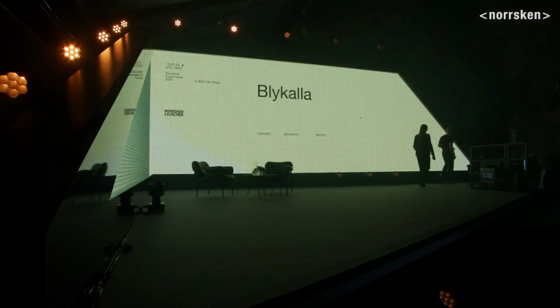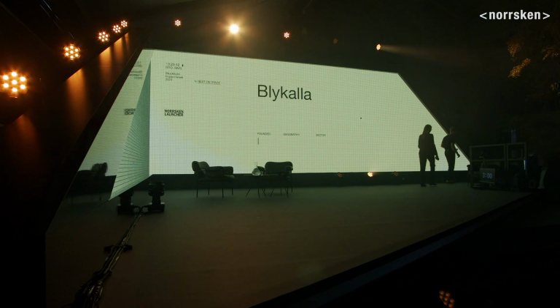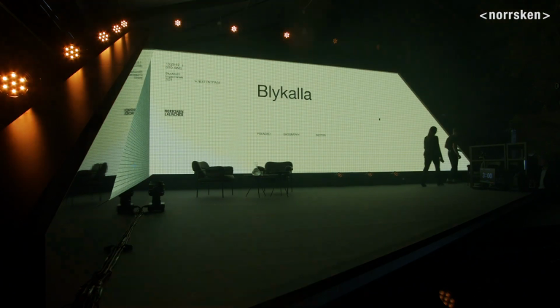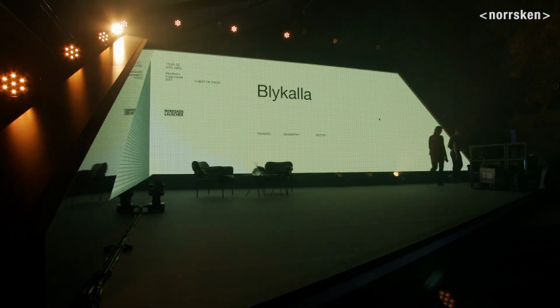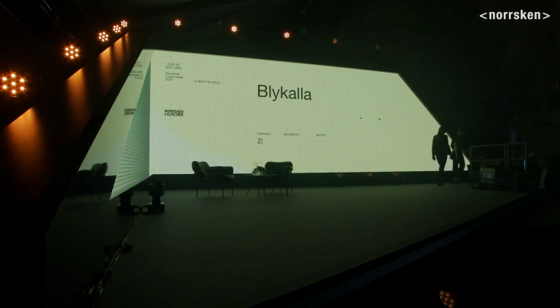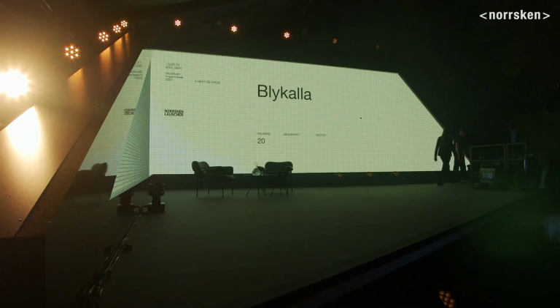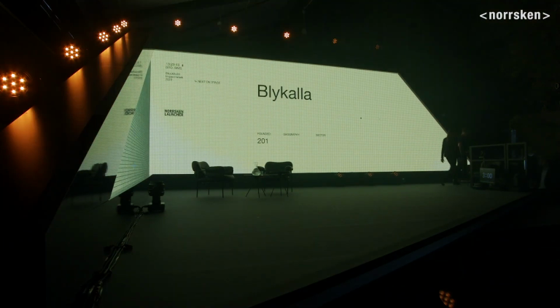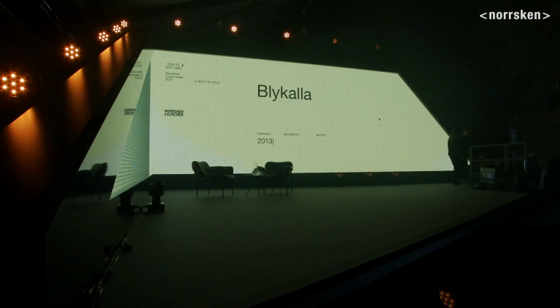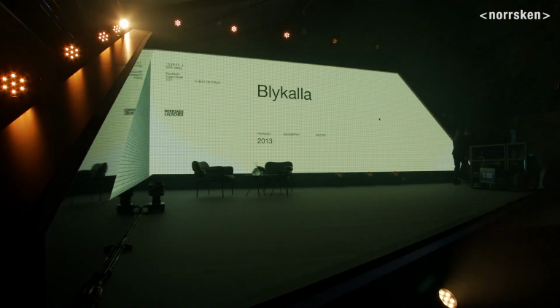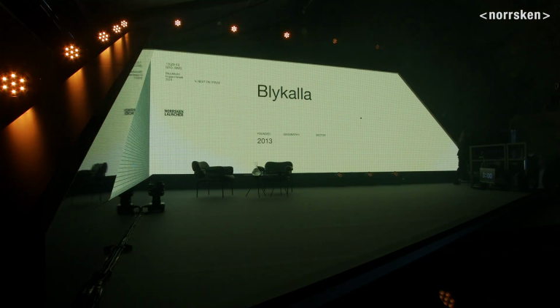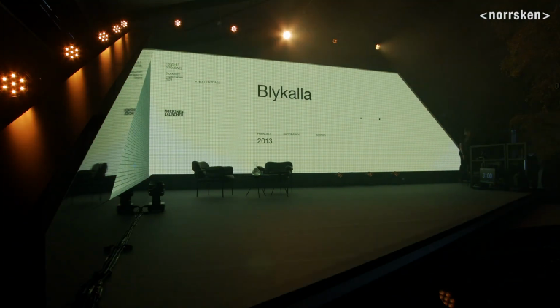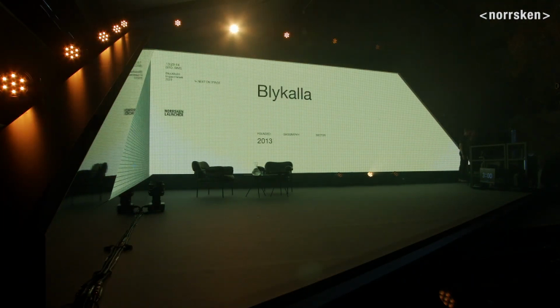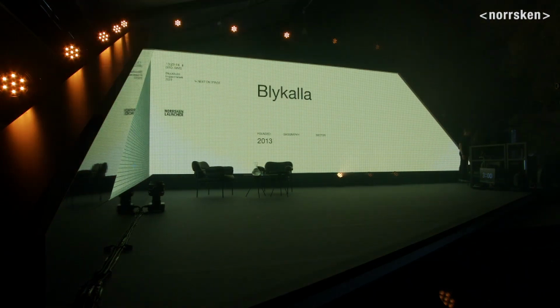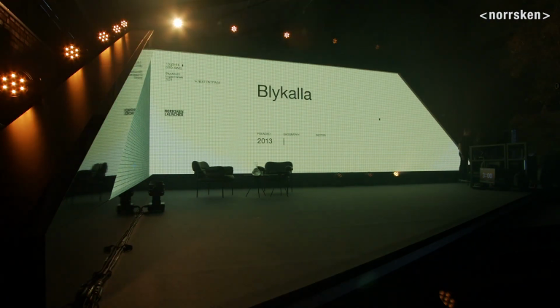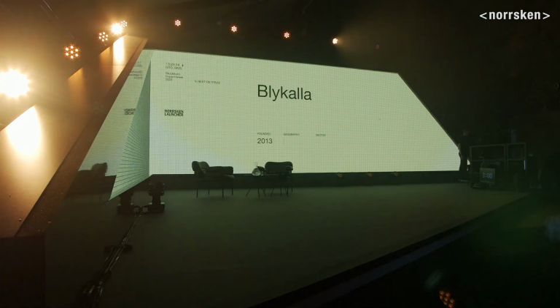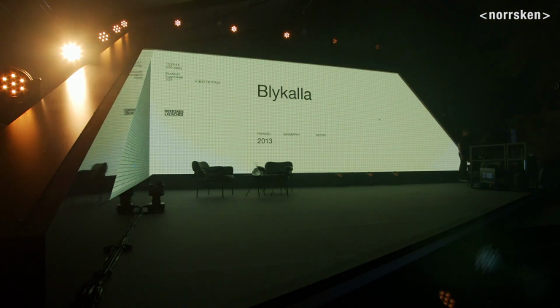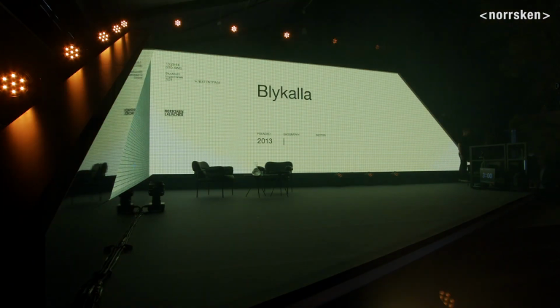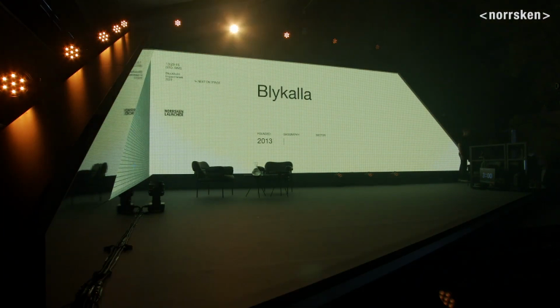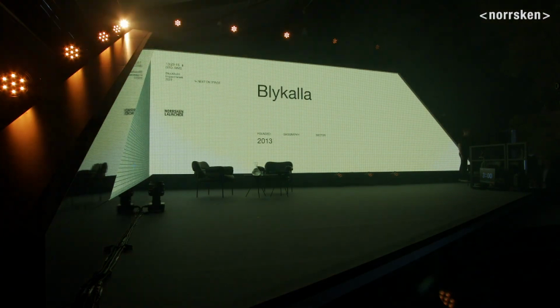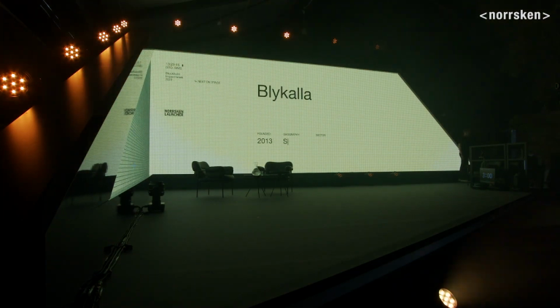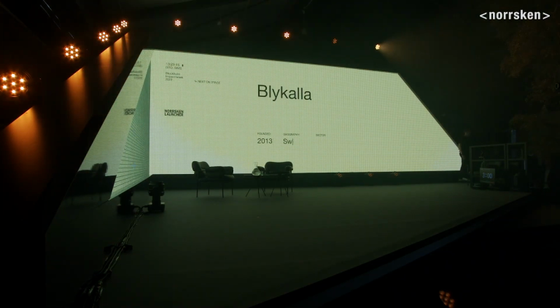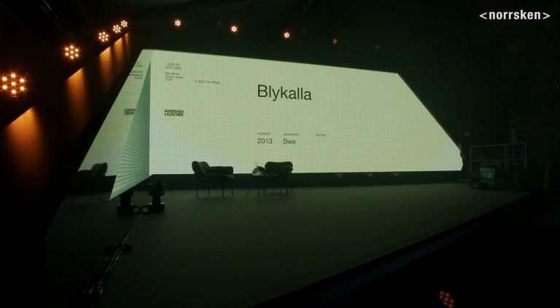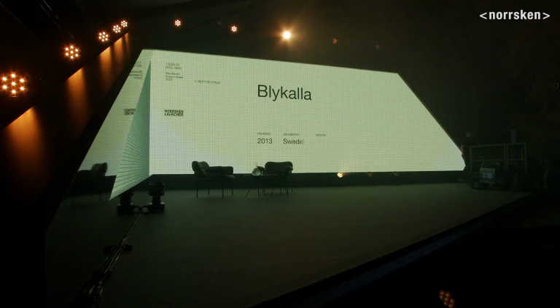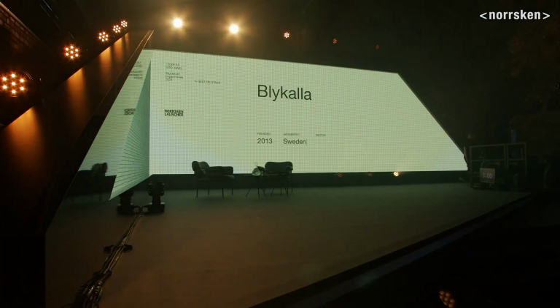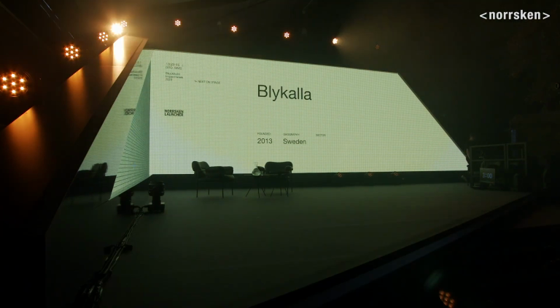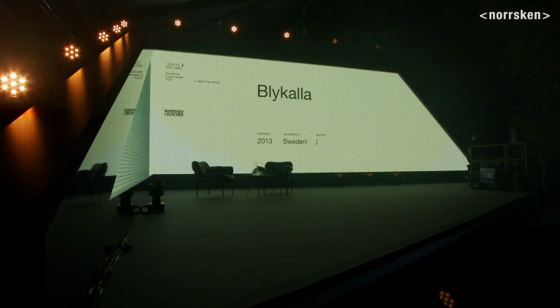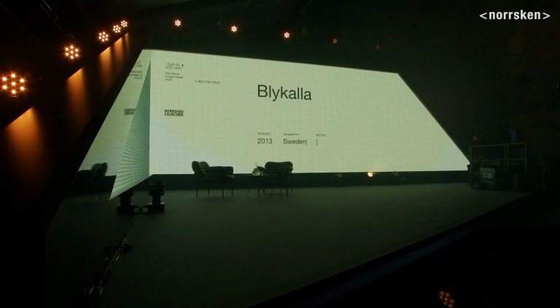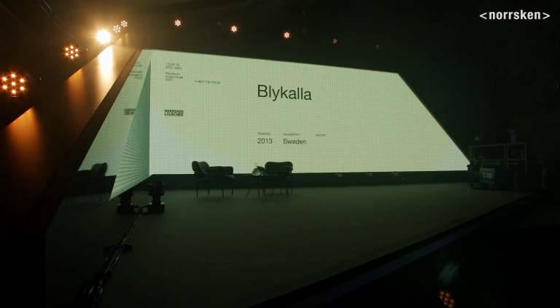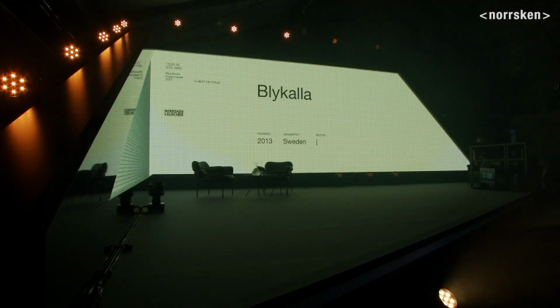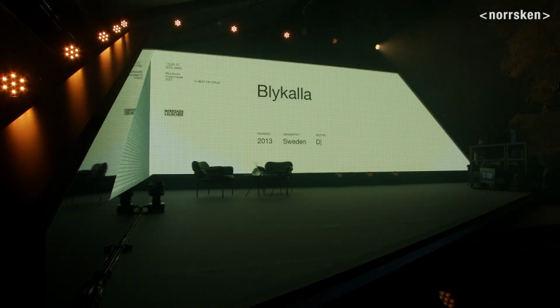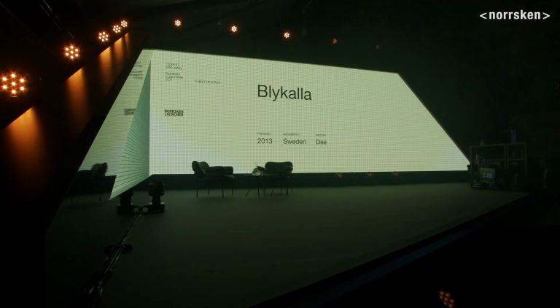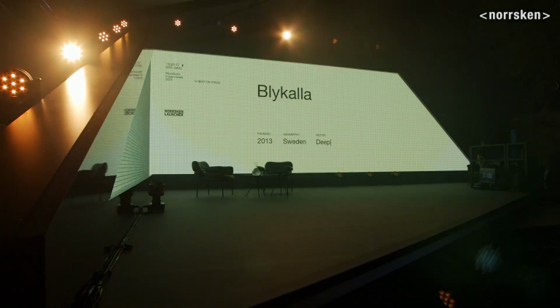Blykala, founded in 2013, Sweden, deep tech.